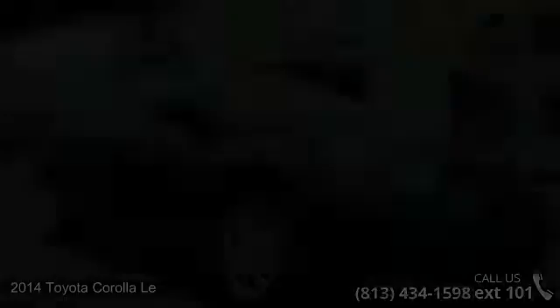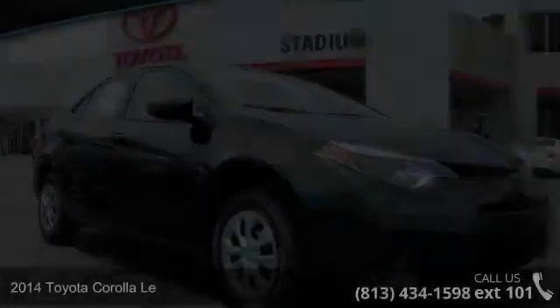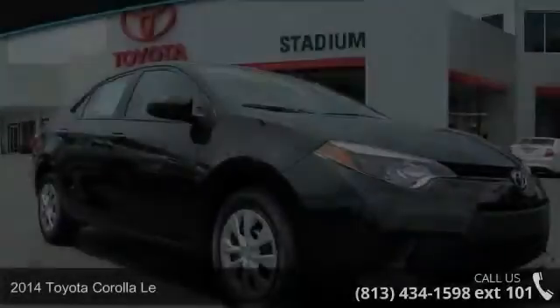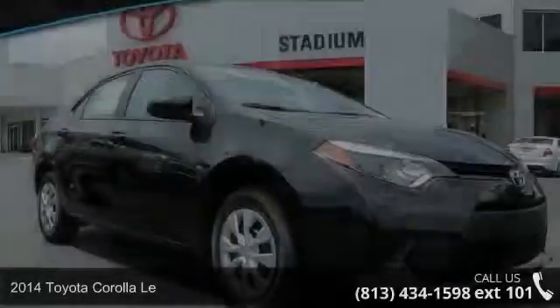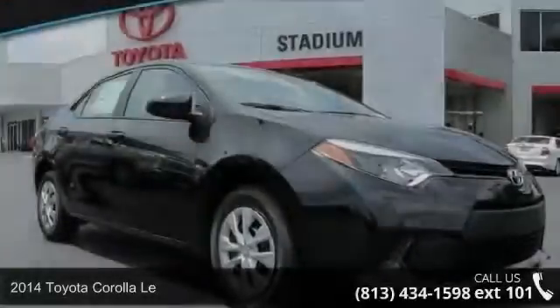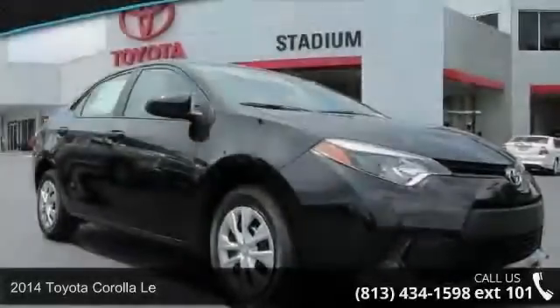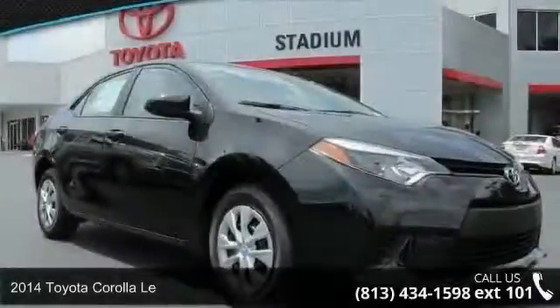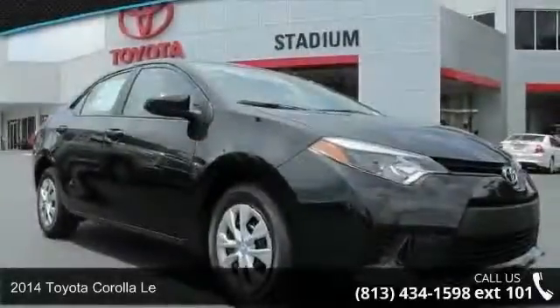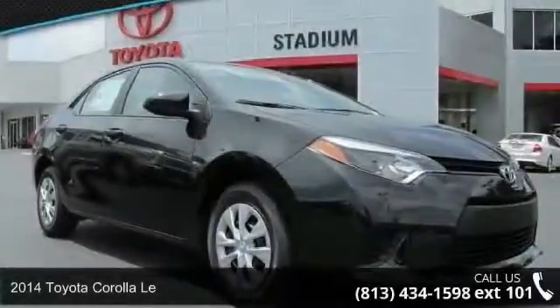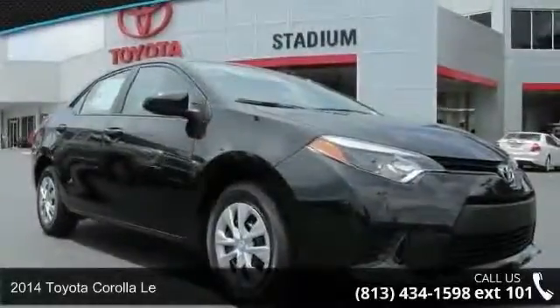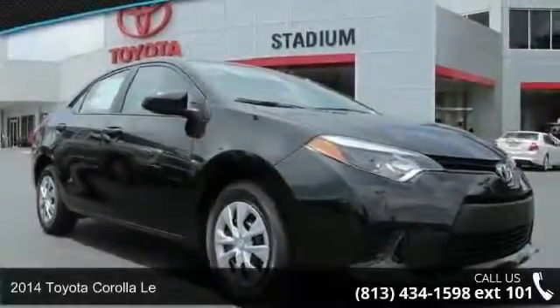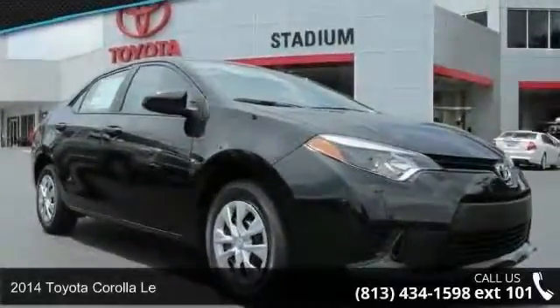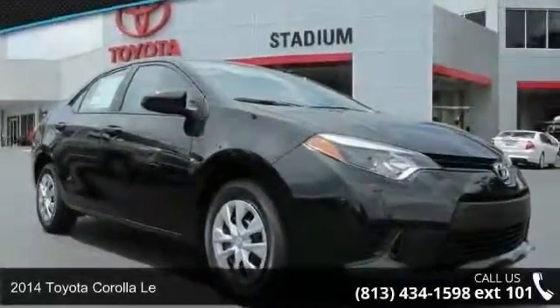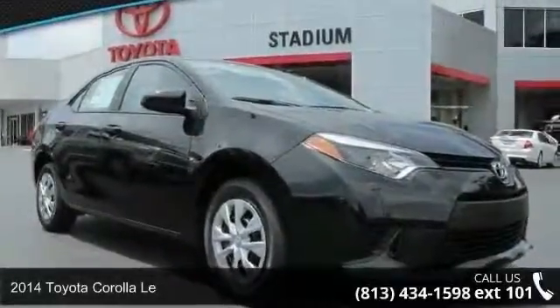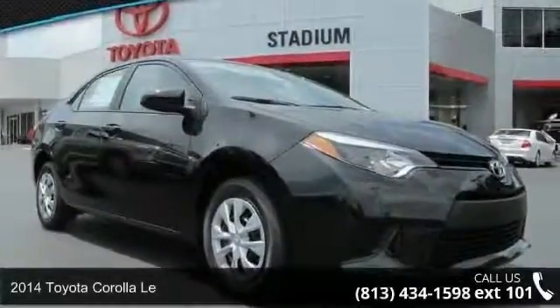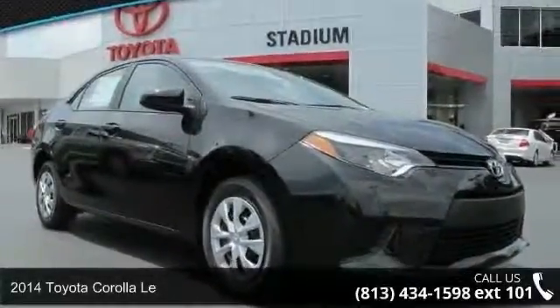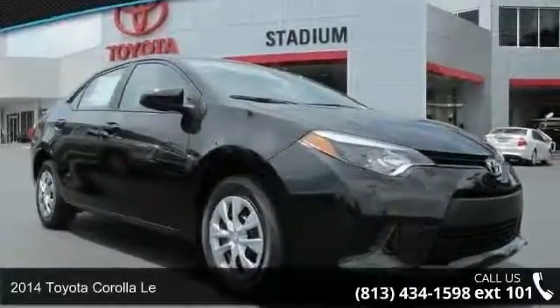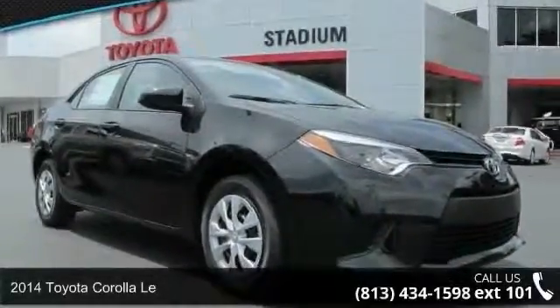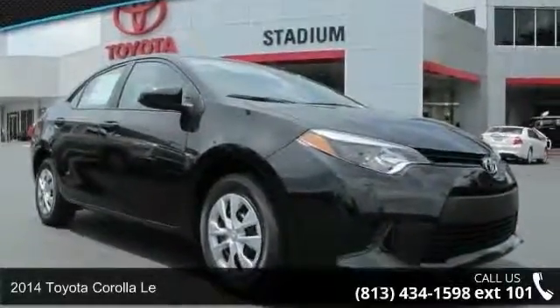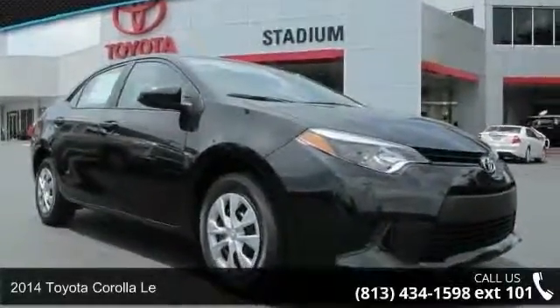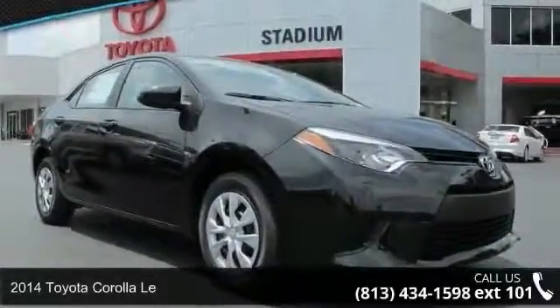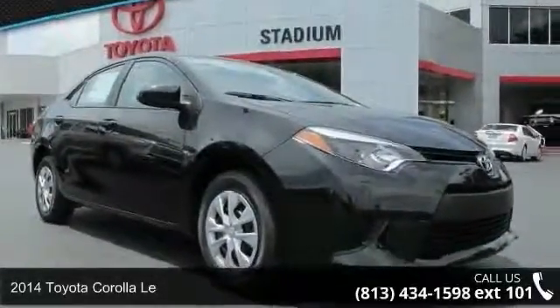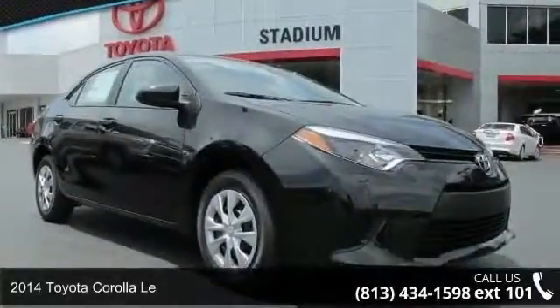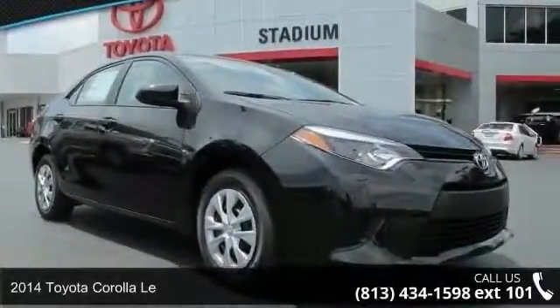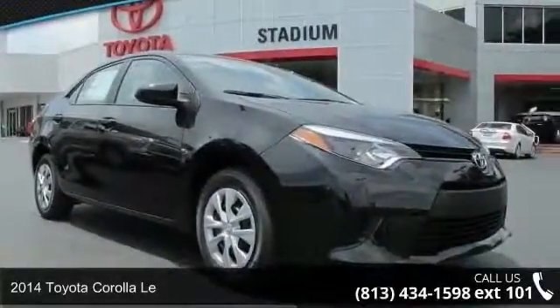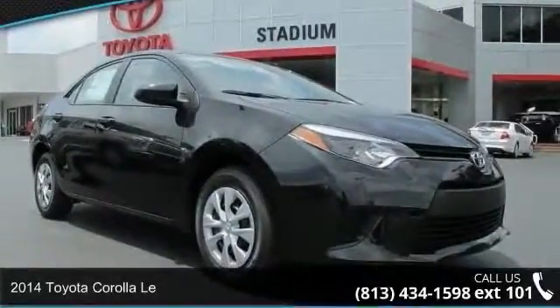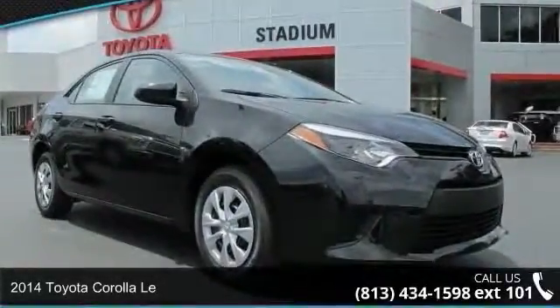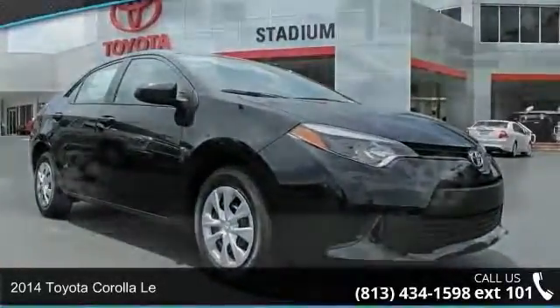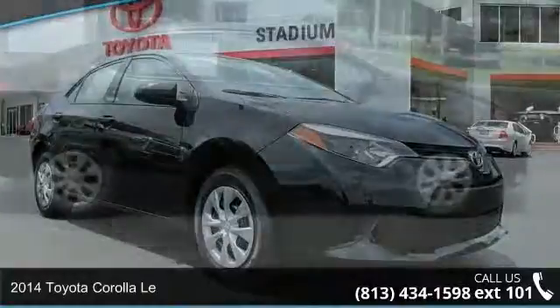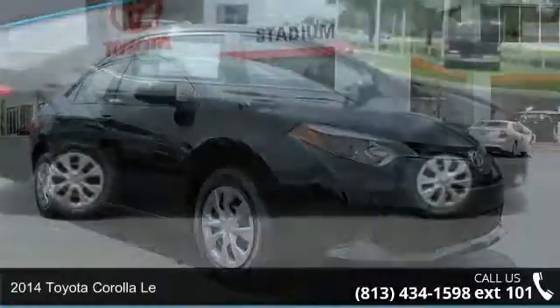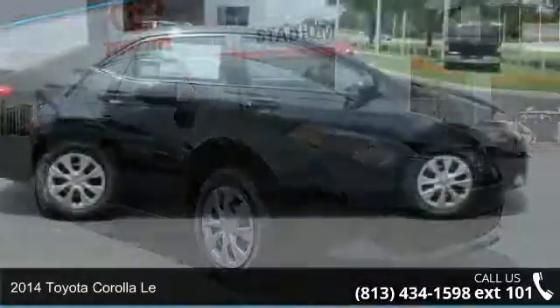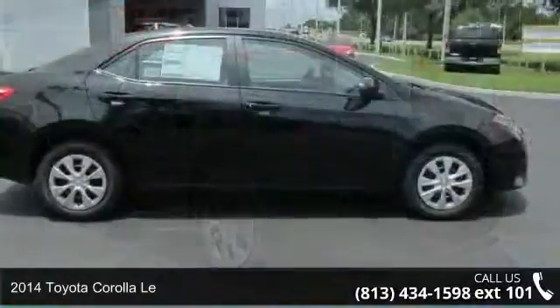Step into the 2014 Toyota Corolla. This may be the set of wheels you've been looking for.